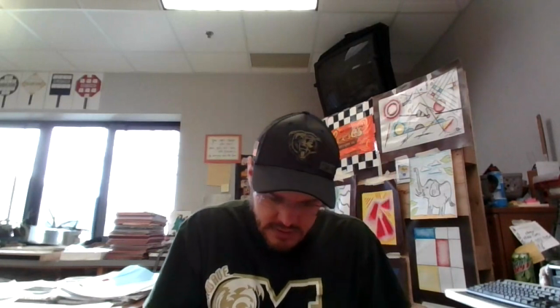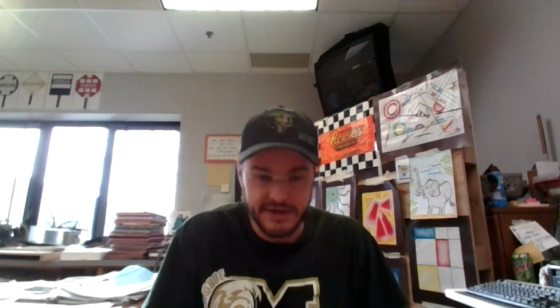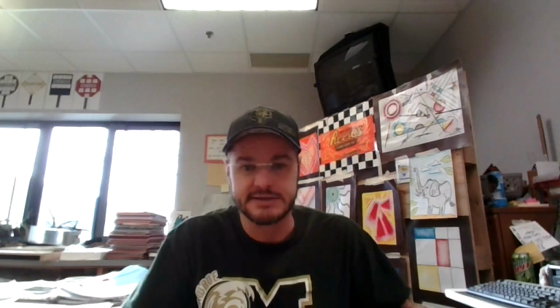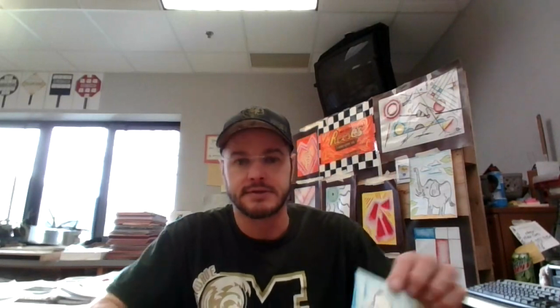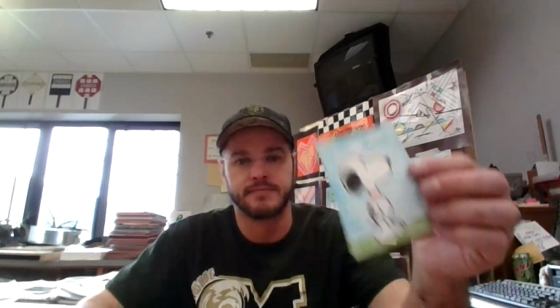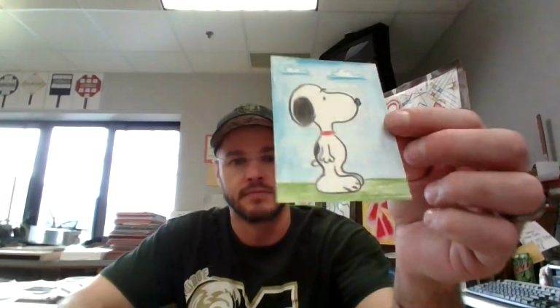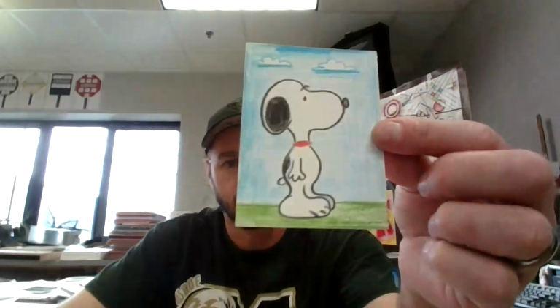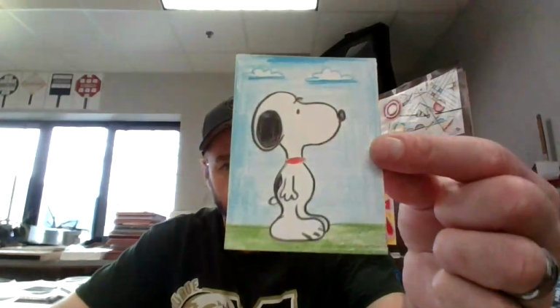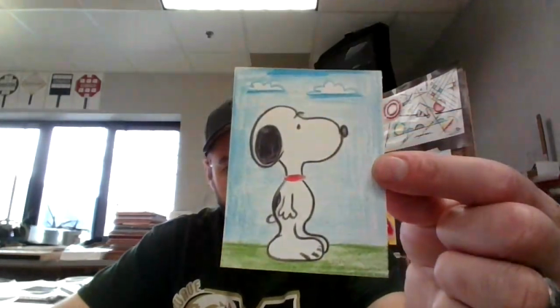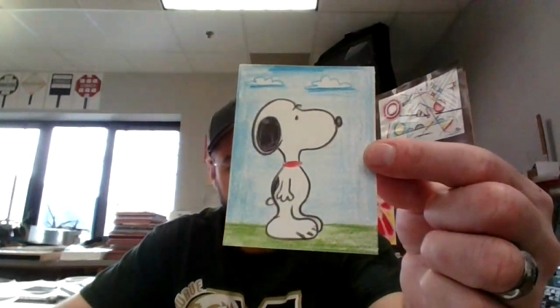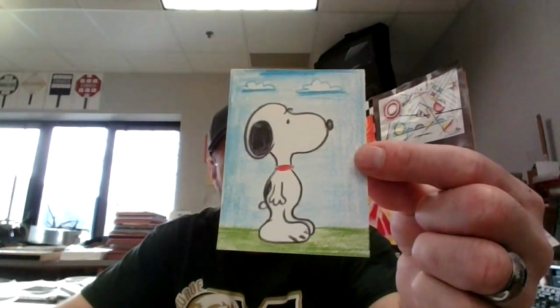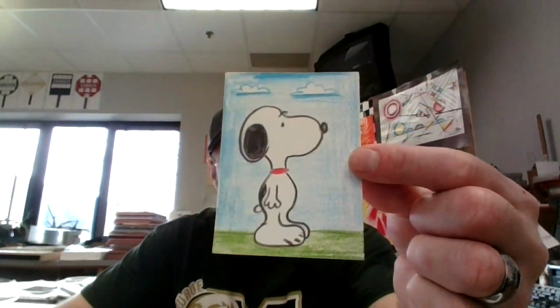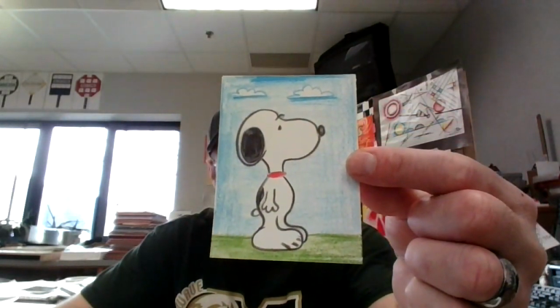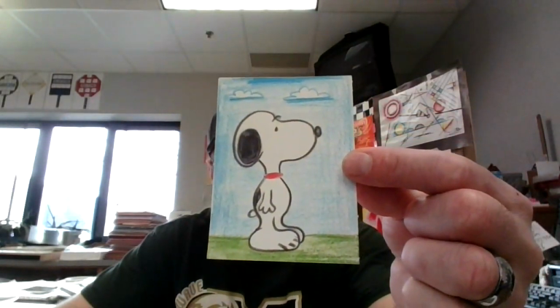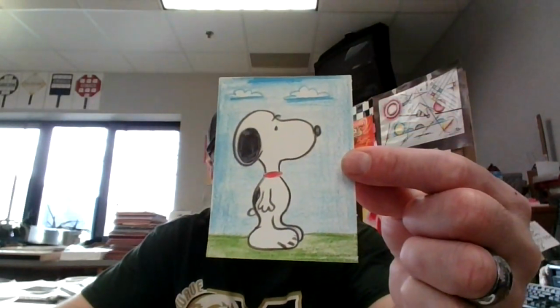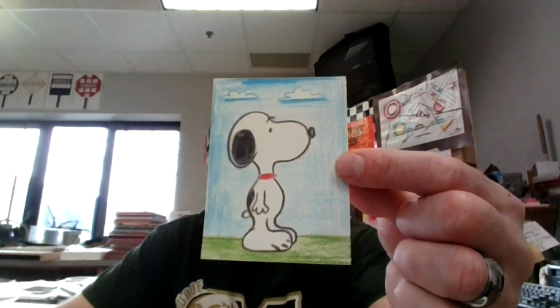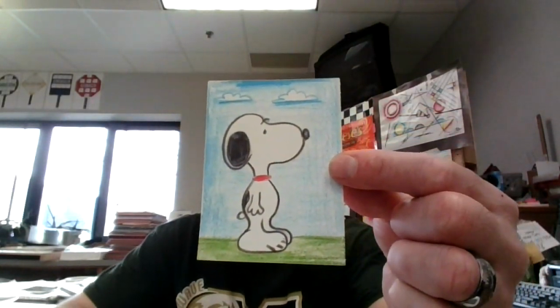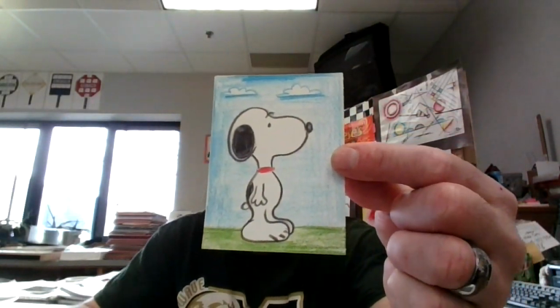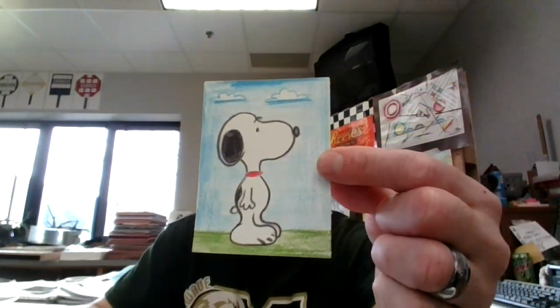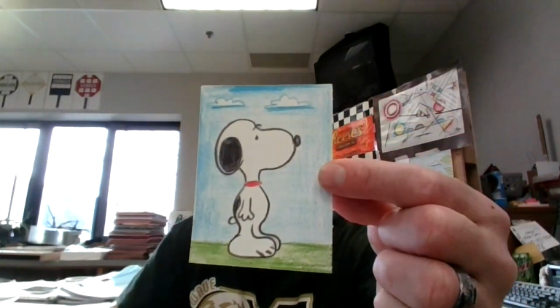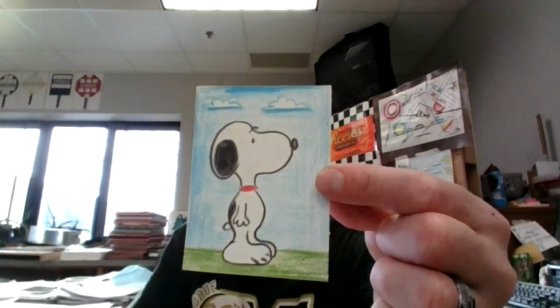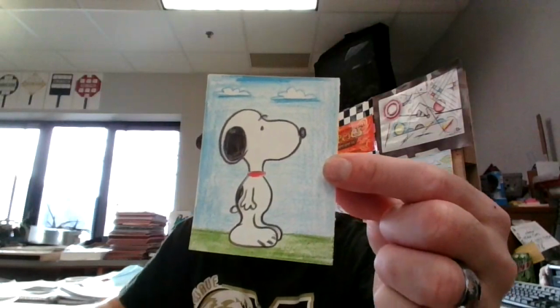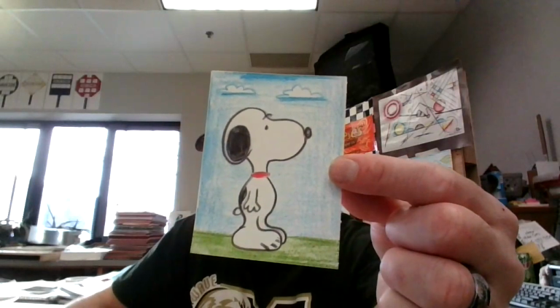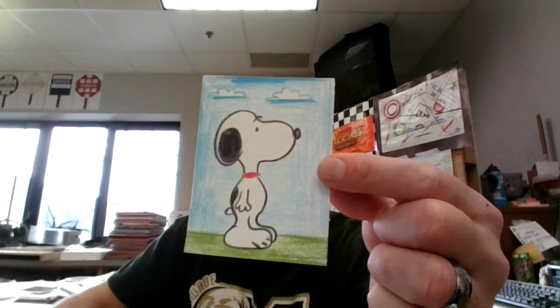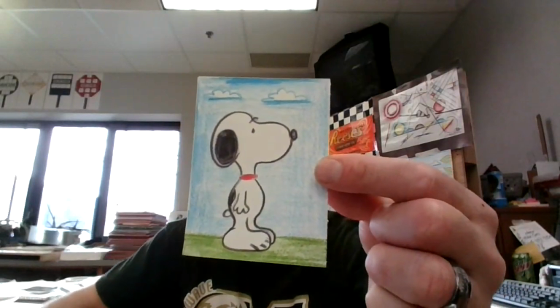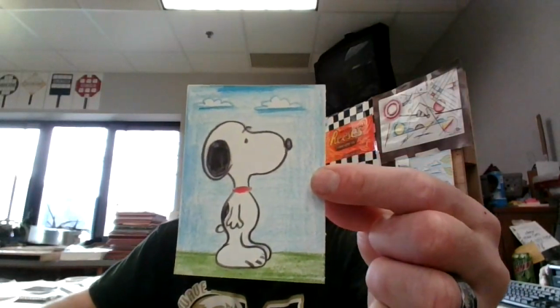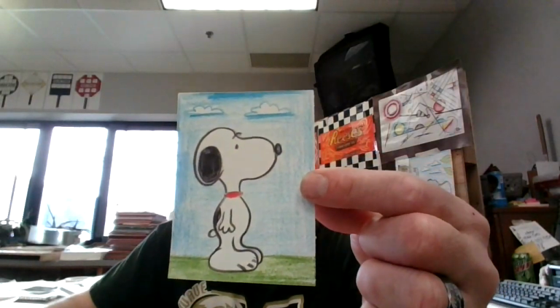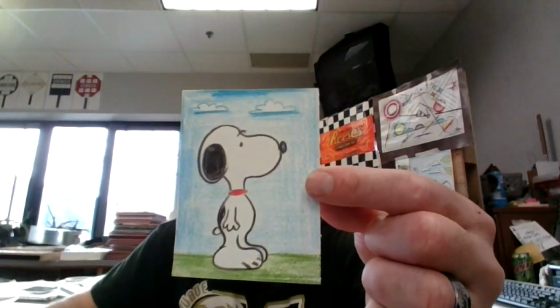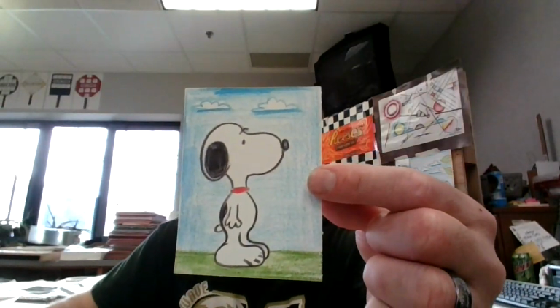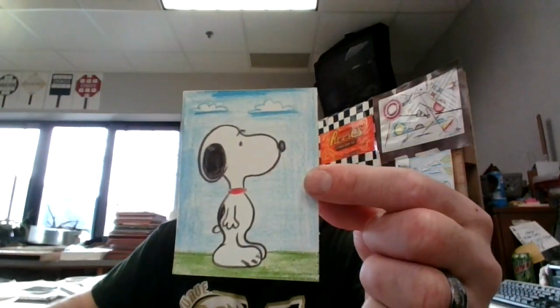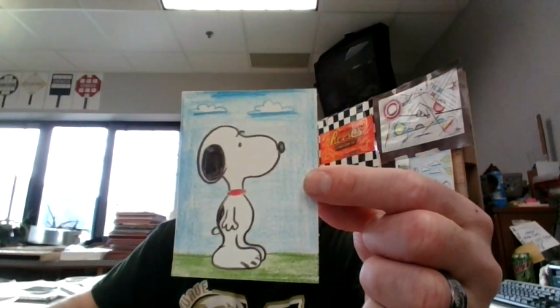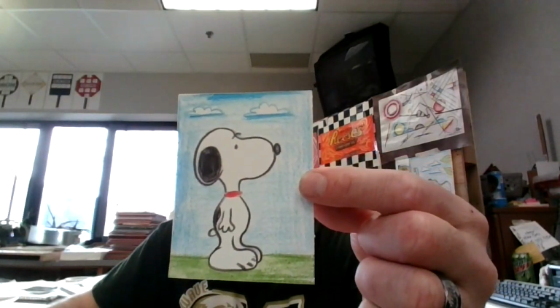There he is — there's my Snoopy! I look forward to seeing how yours turns out. Just try your best. Good luck!